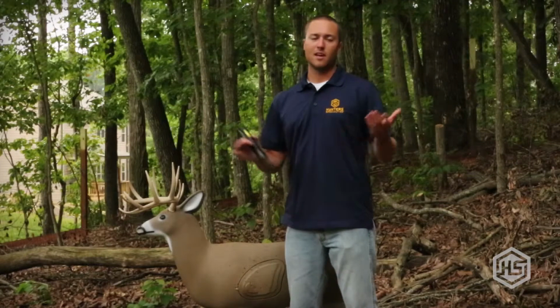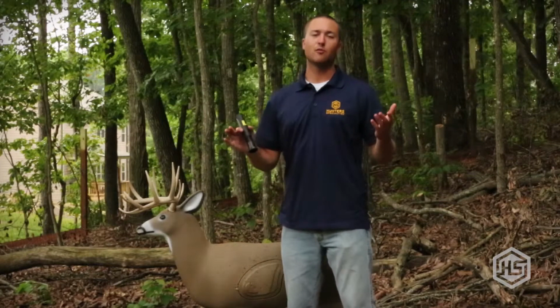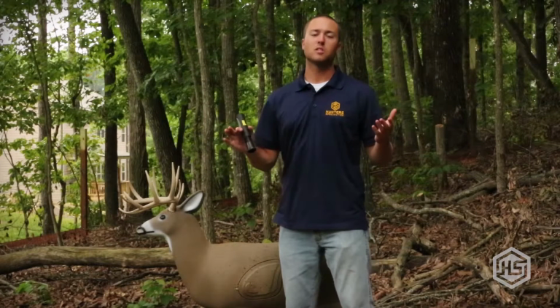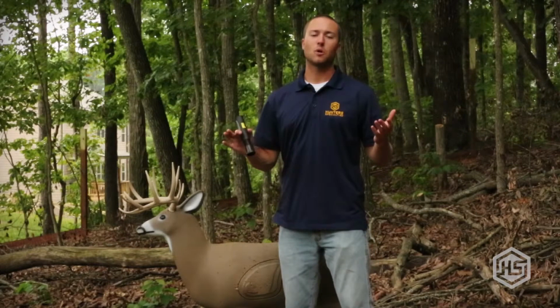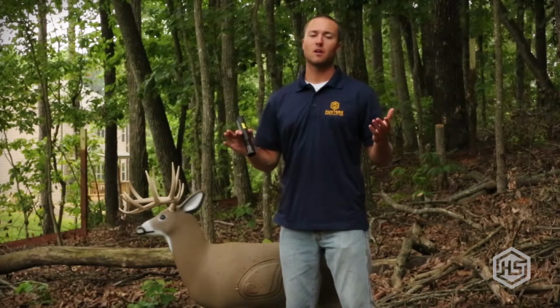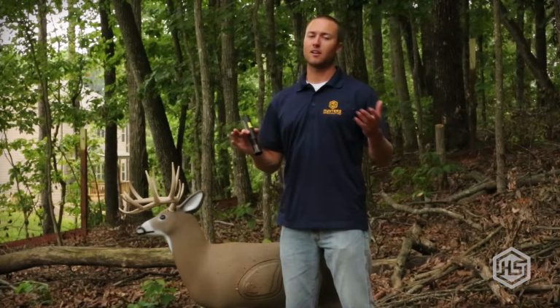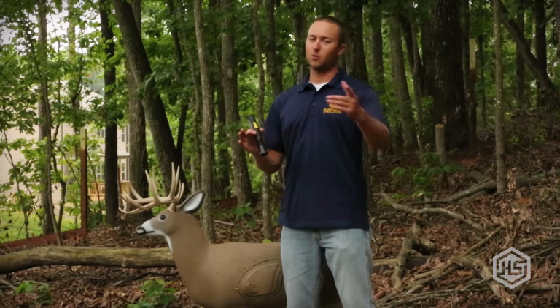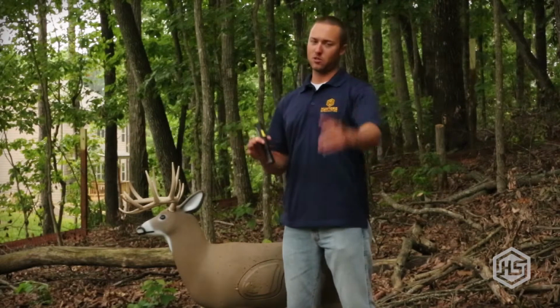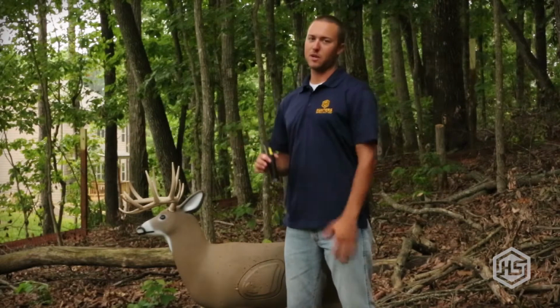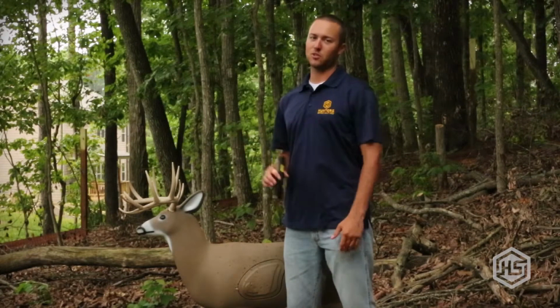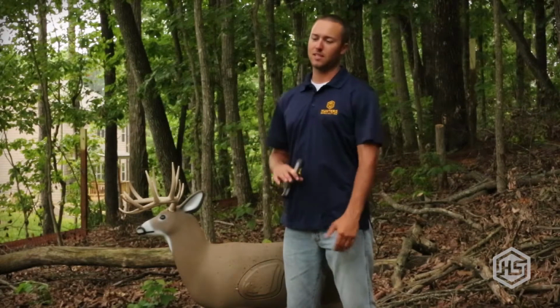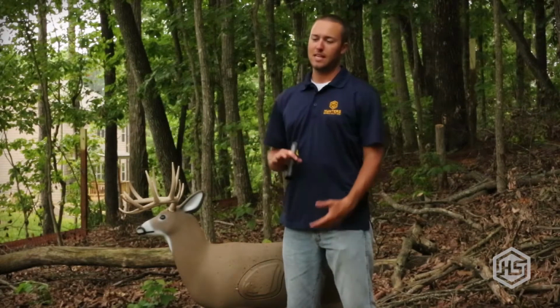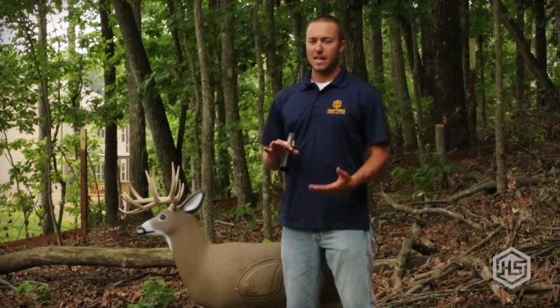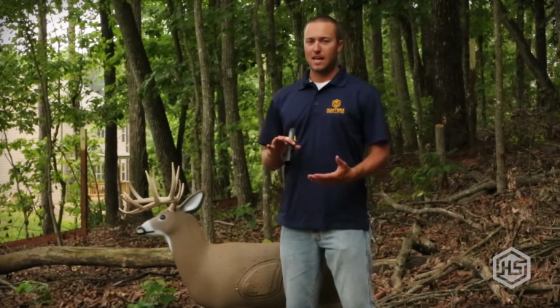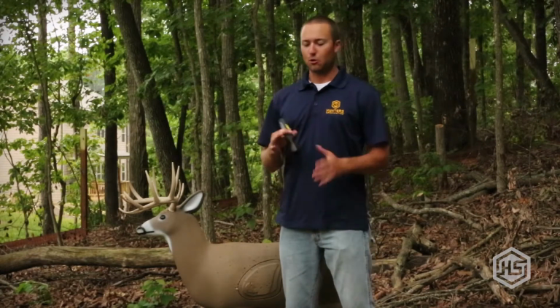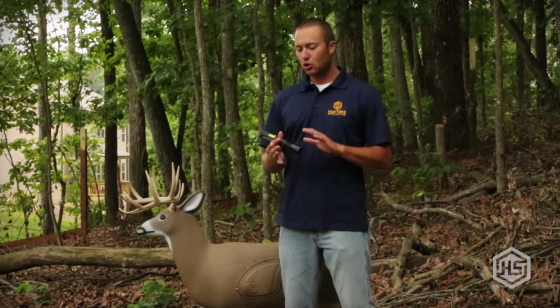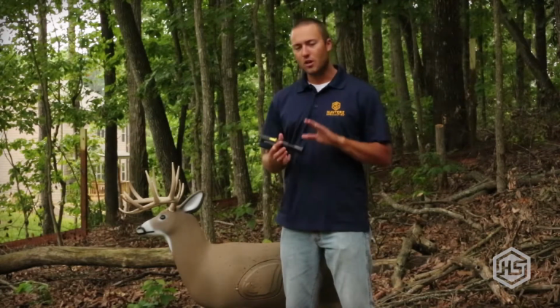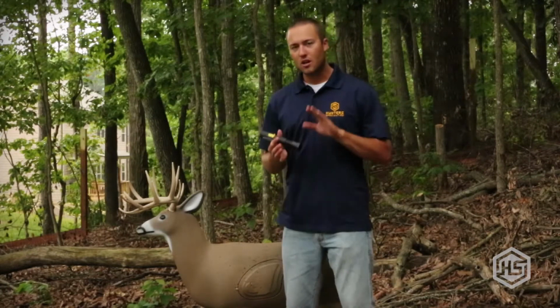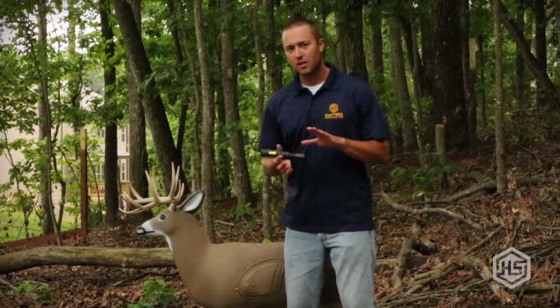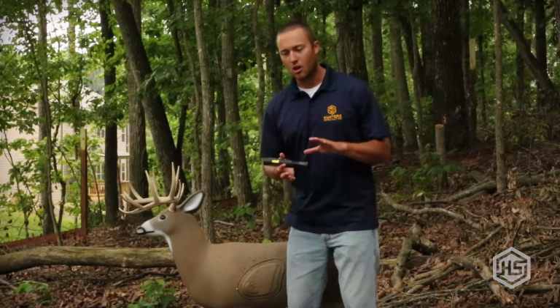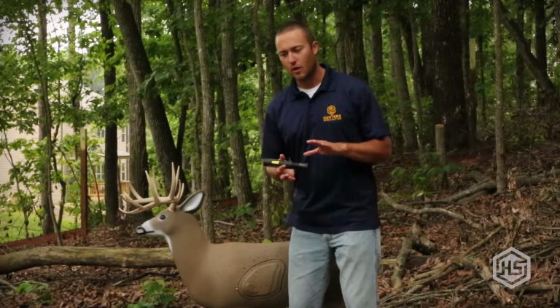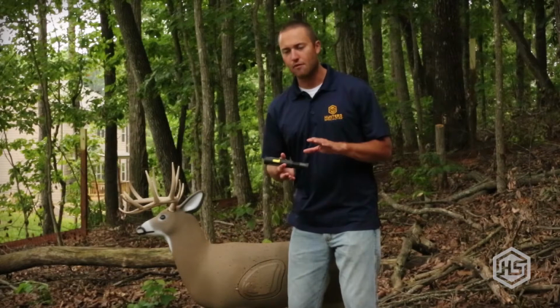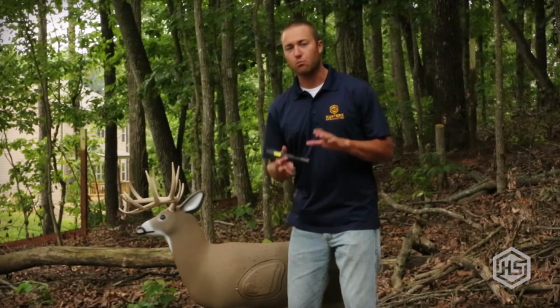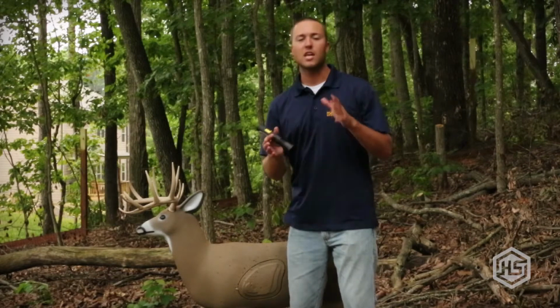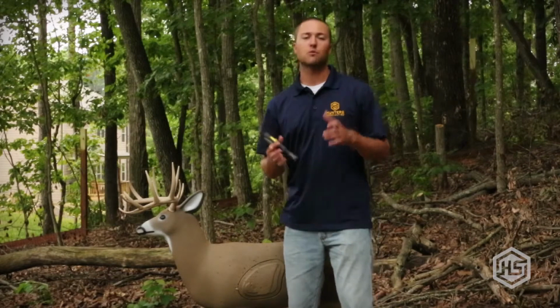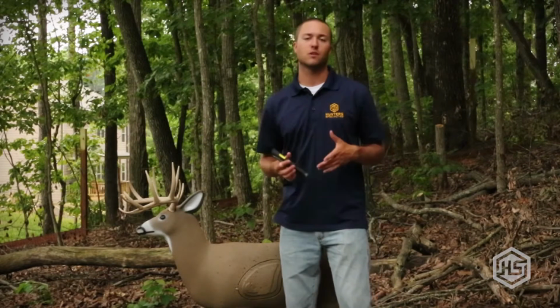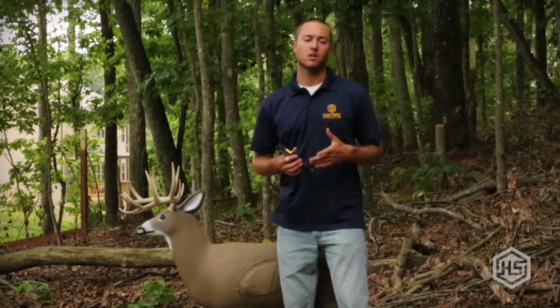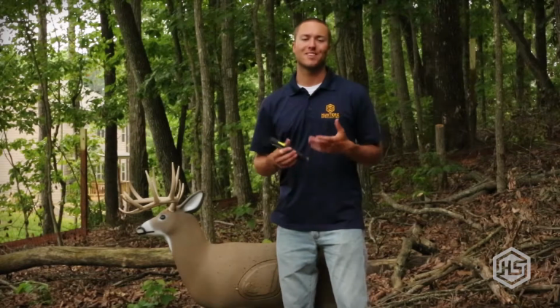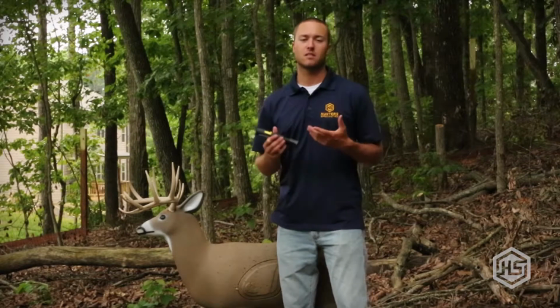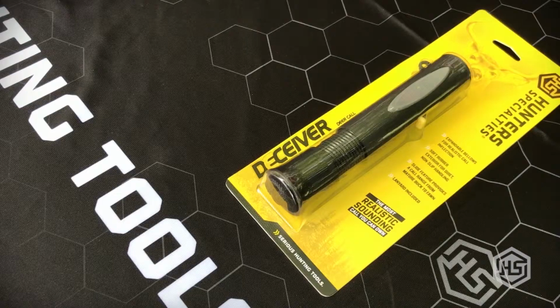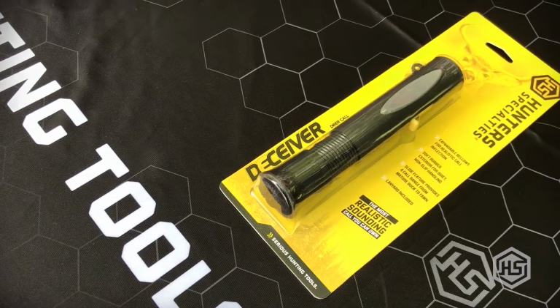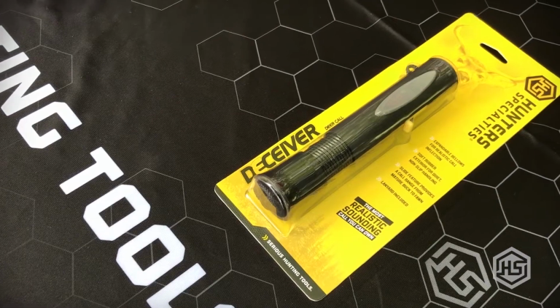Hey everyone, Tony Merrill here again with Hunter Specialties. I want to show you another deer call we have here, brand new for this year. This is the Deceiver.